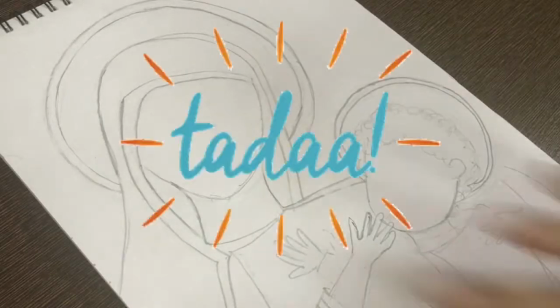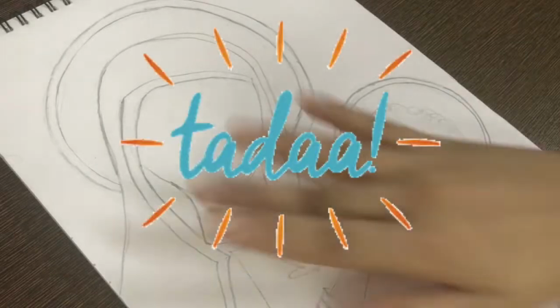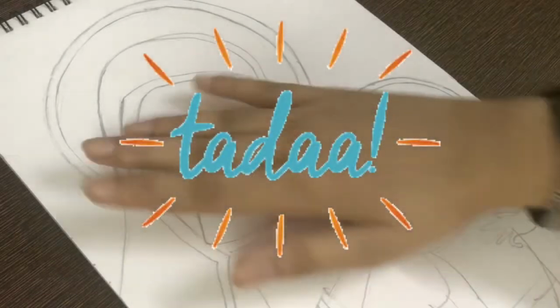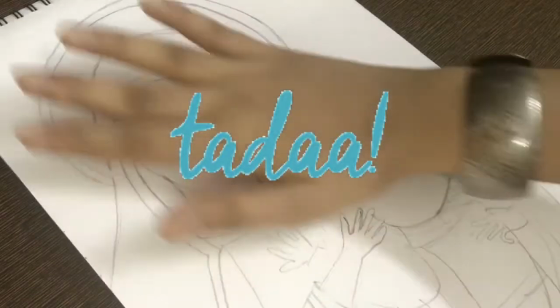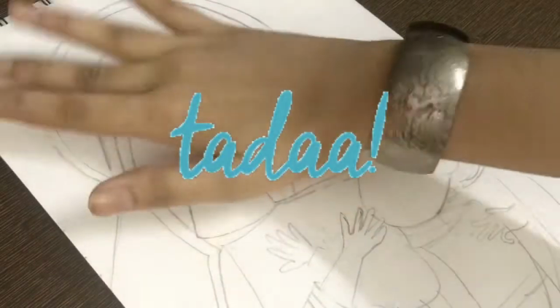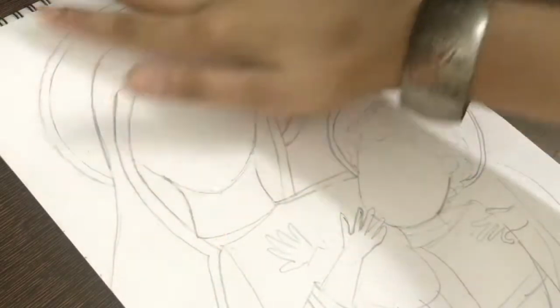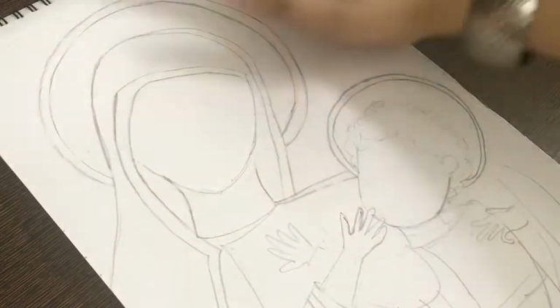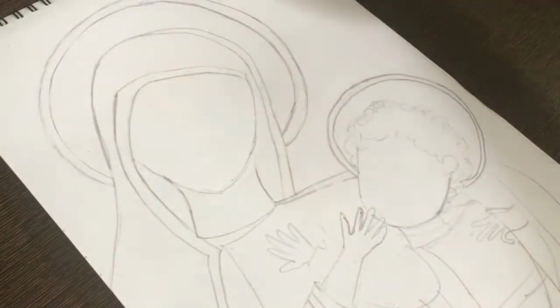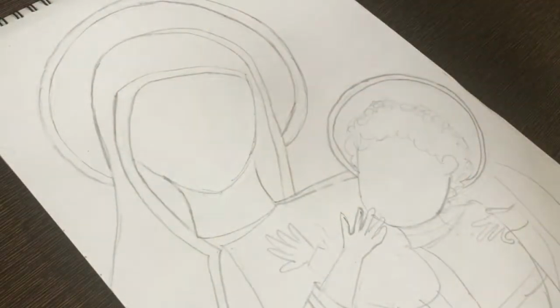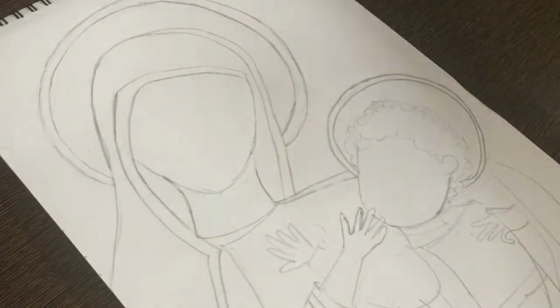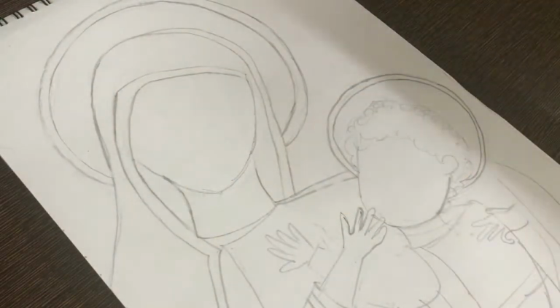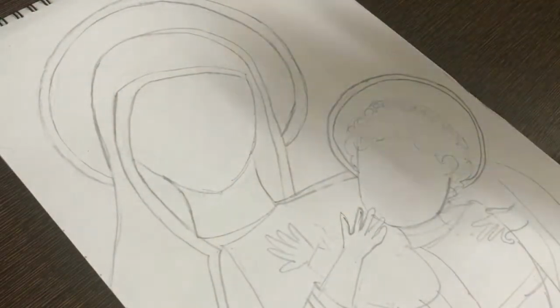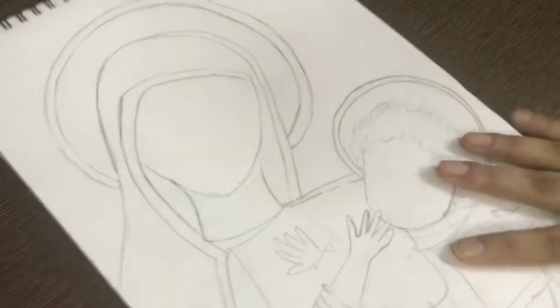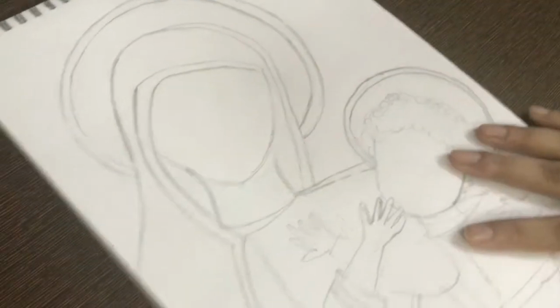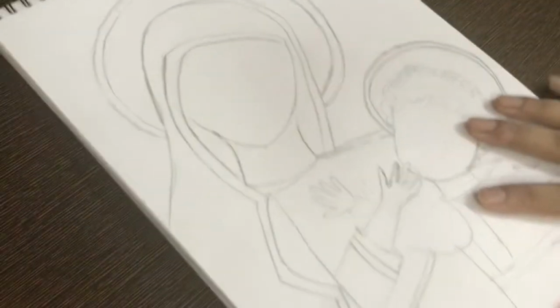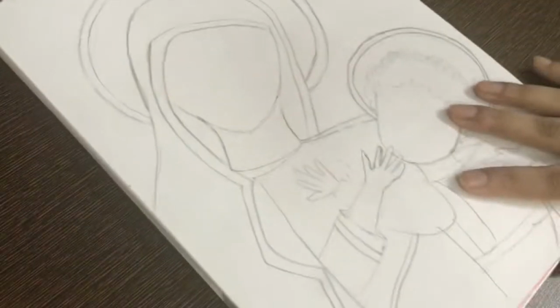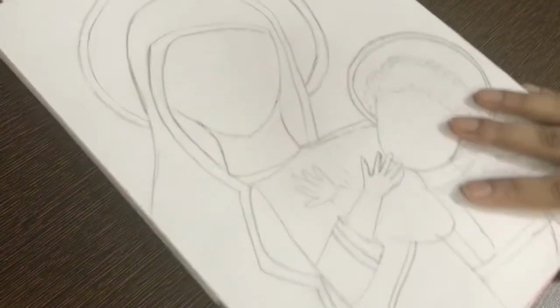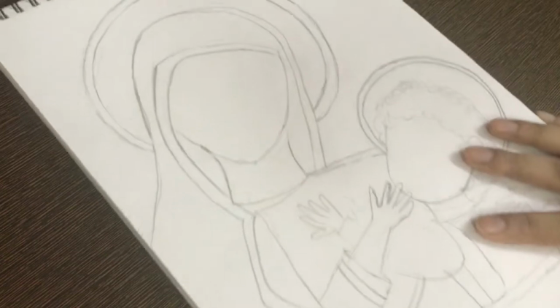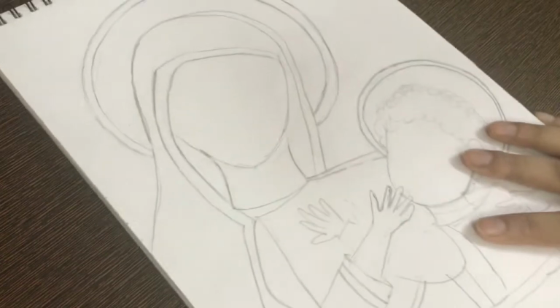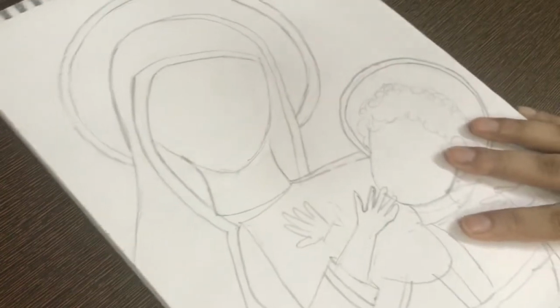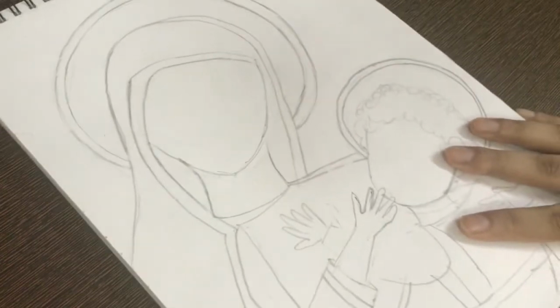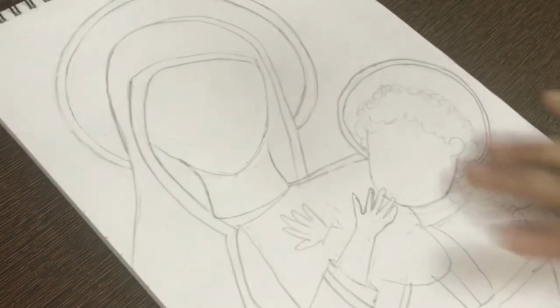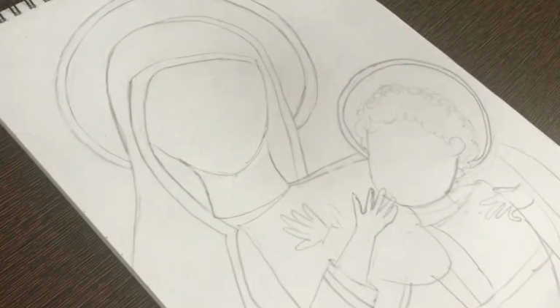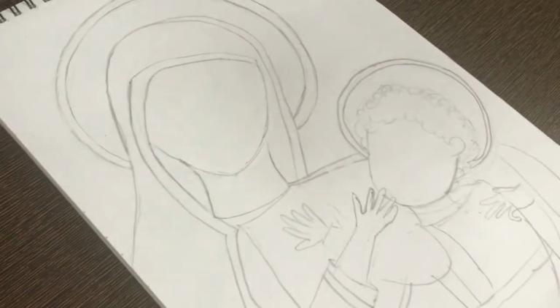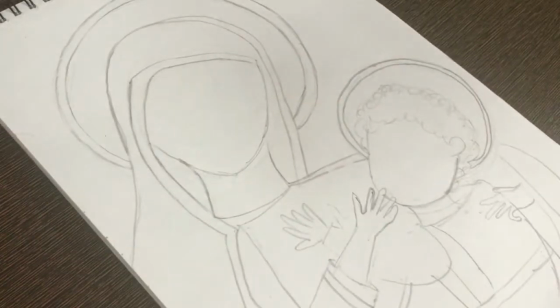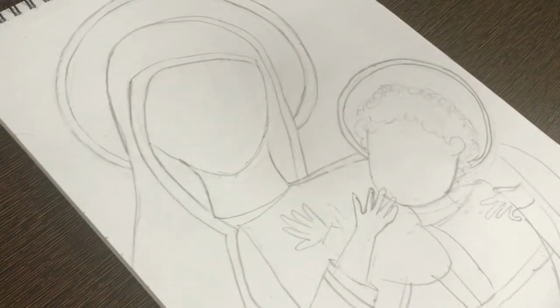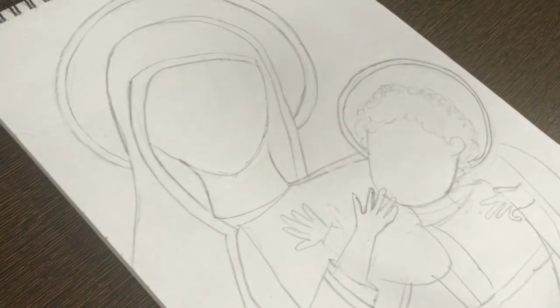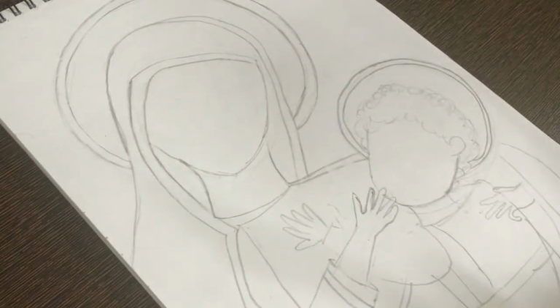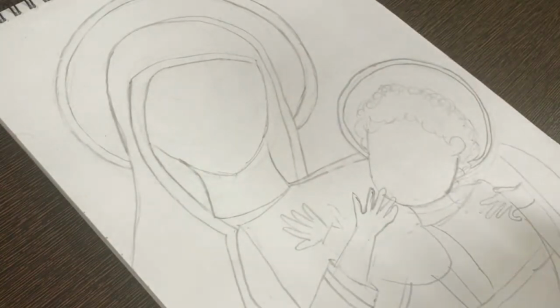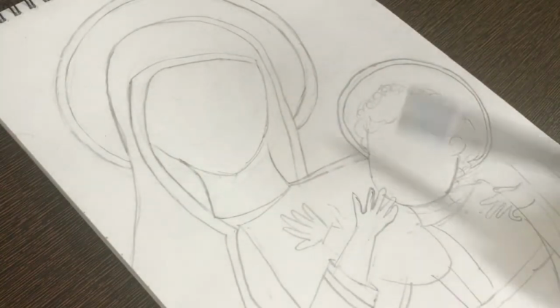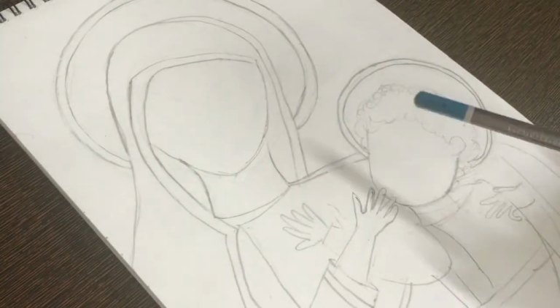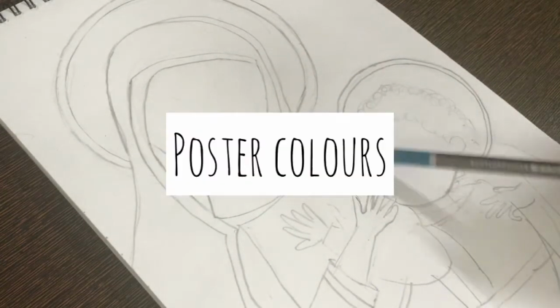Ta-da! Here is my final result. Now let's start painting. We will use poster colors.